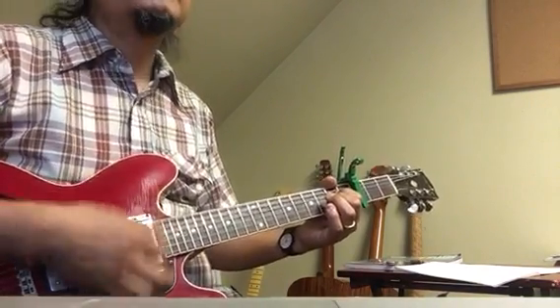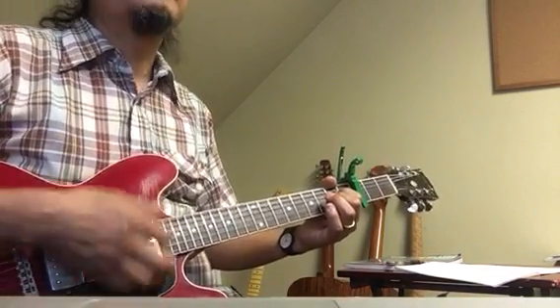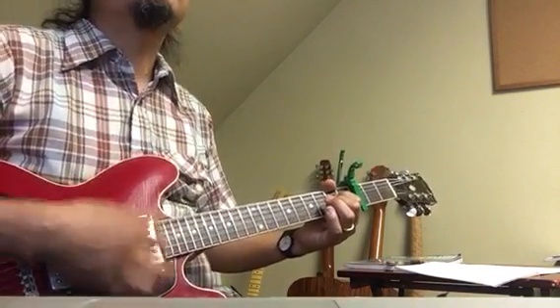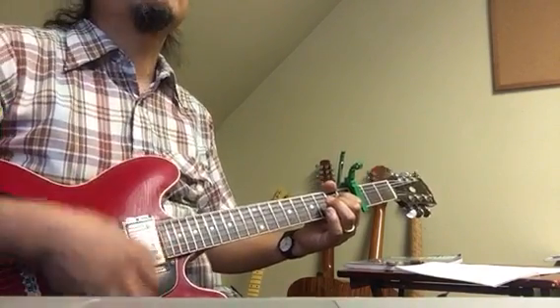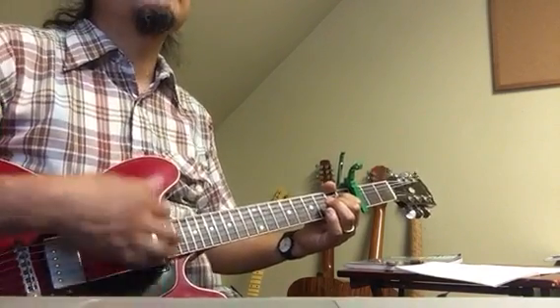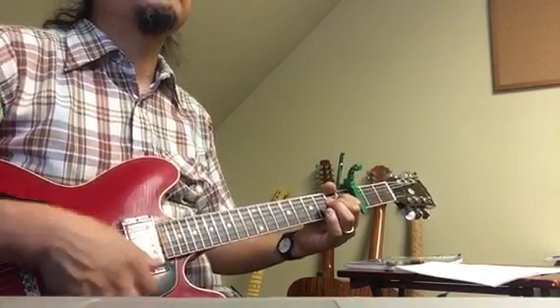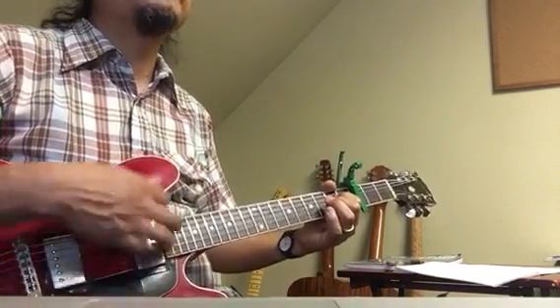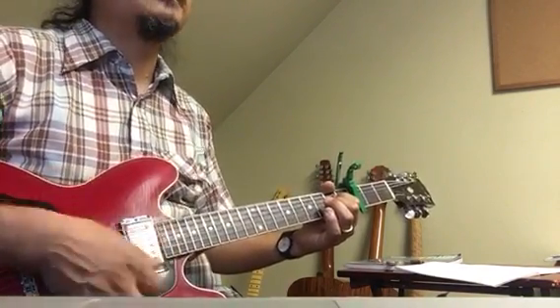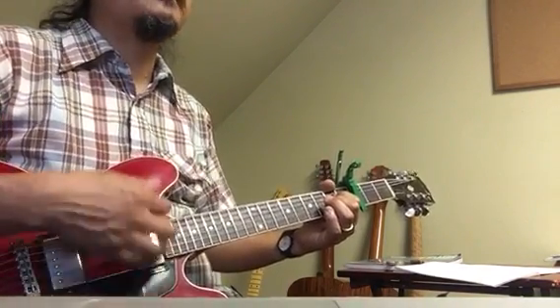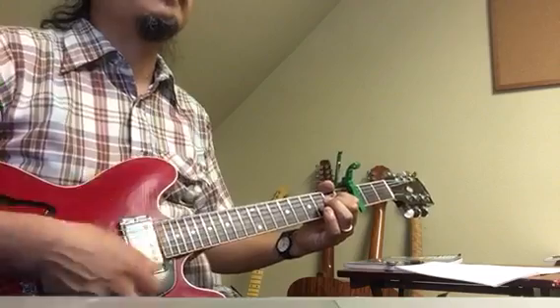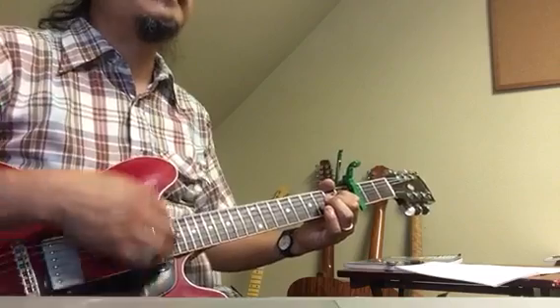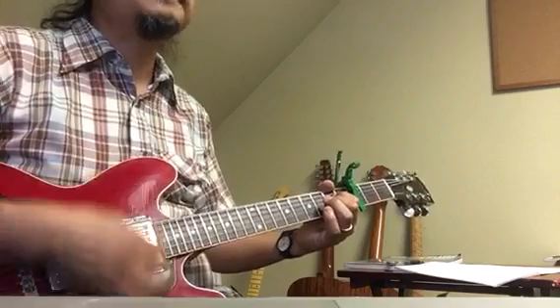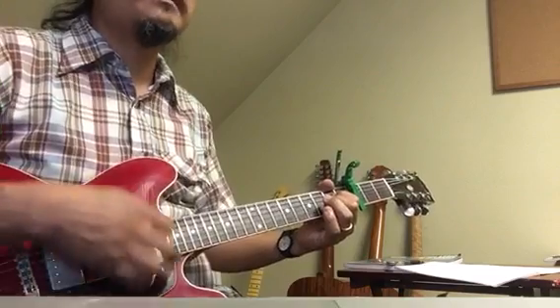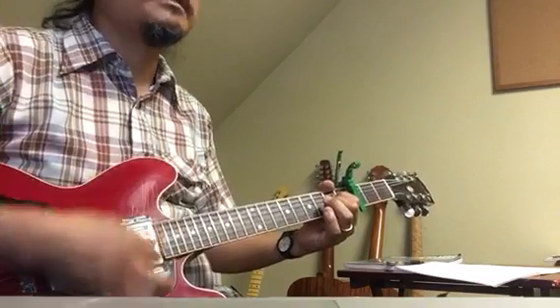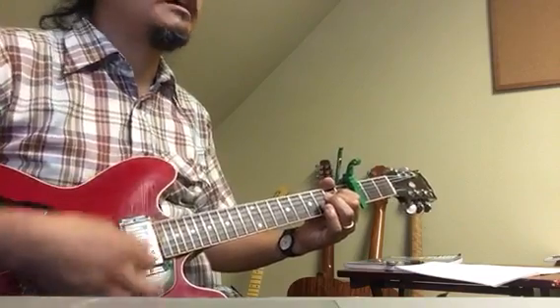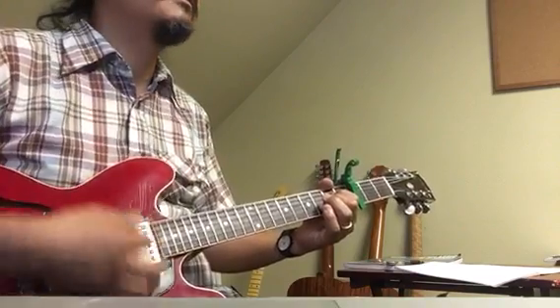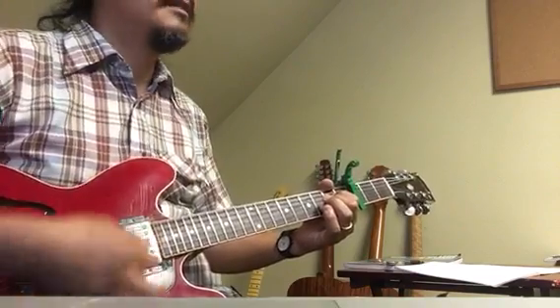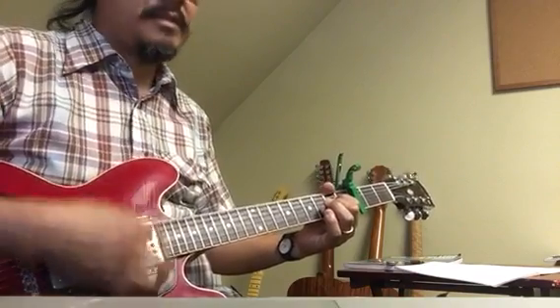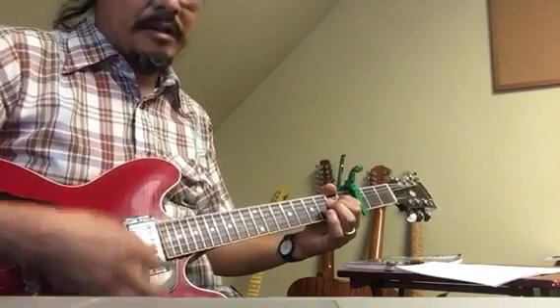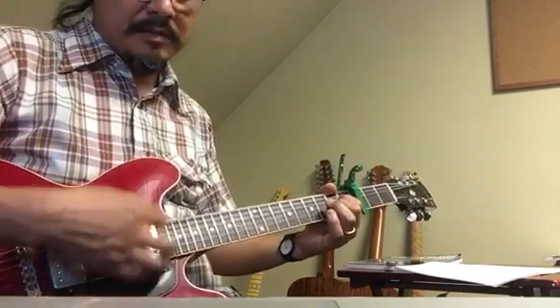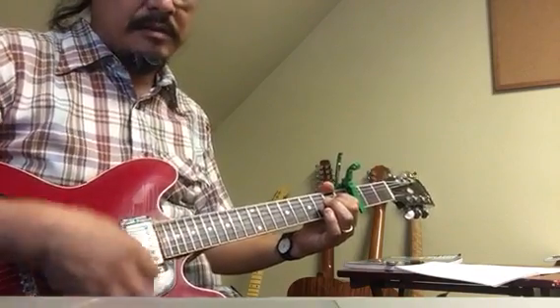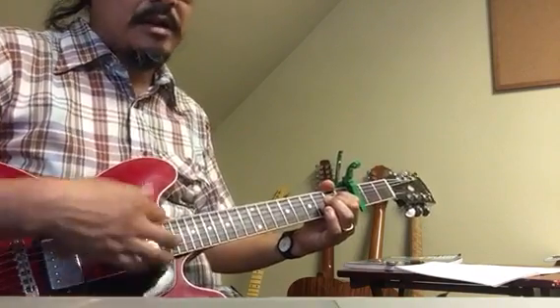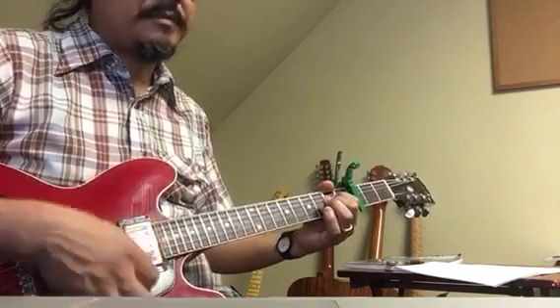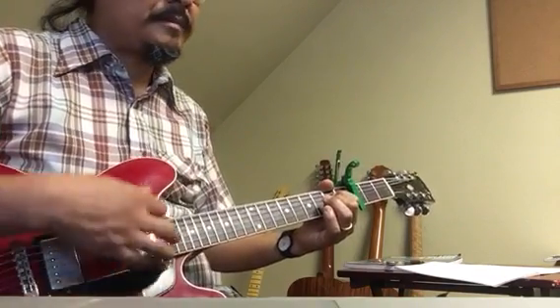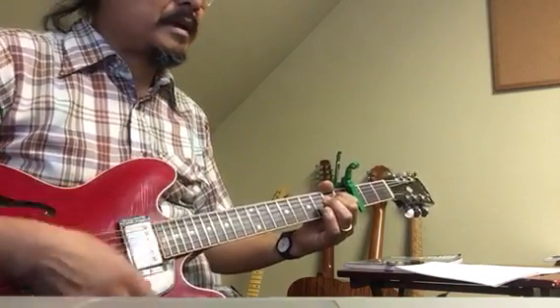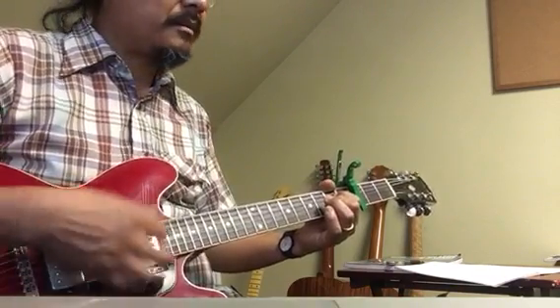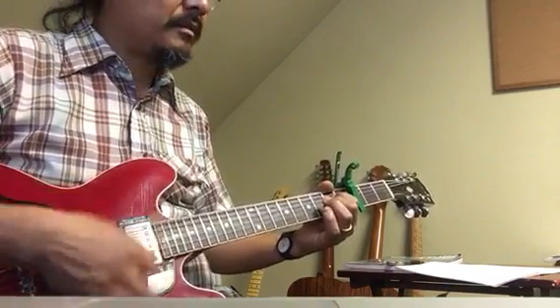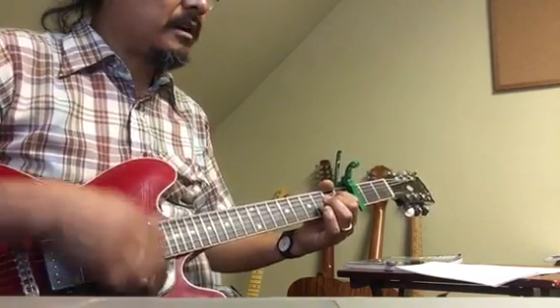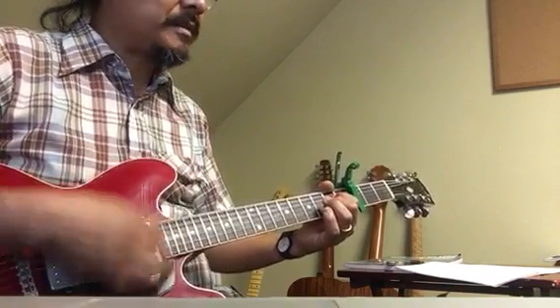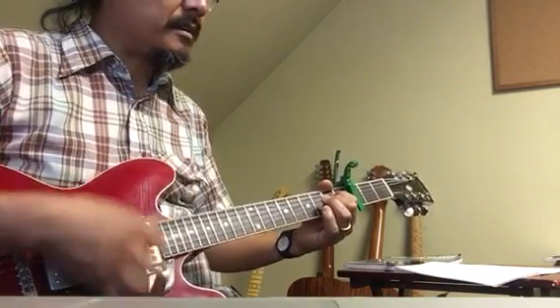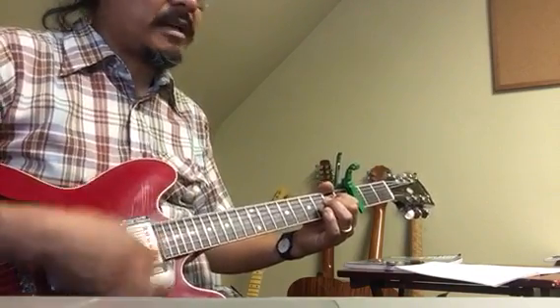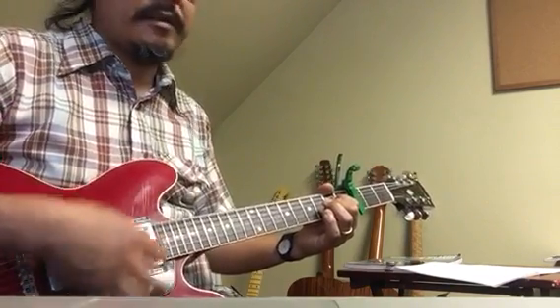Down, down, up, up, down, up, down, down. Down, down, up, up, down, up, down, down.